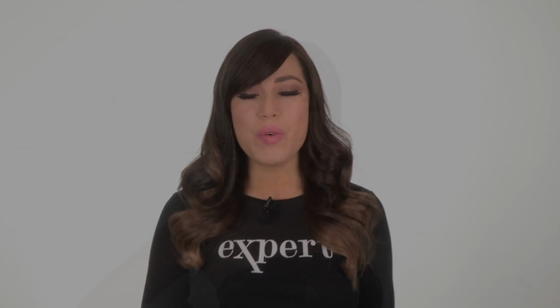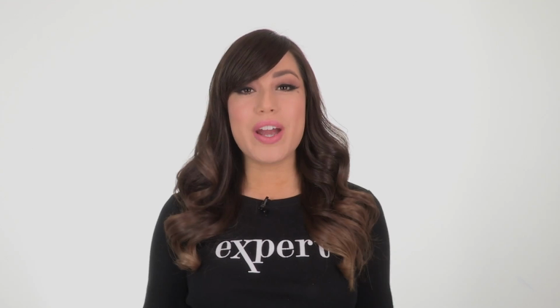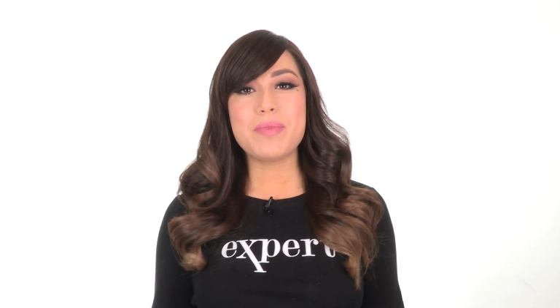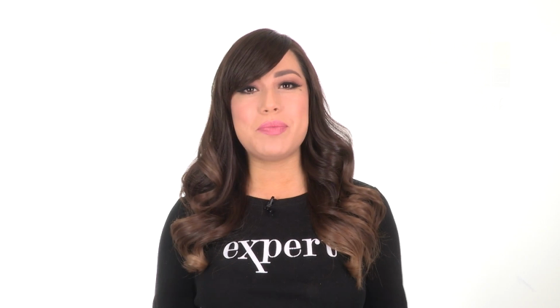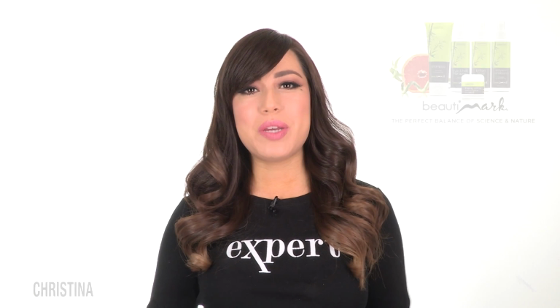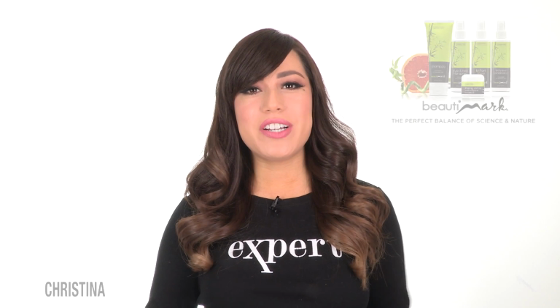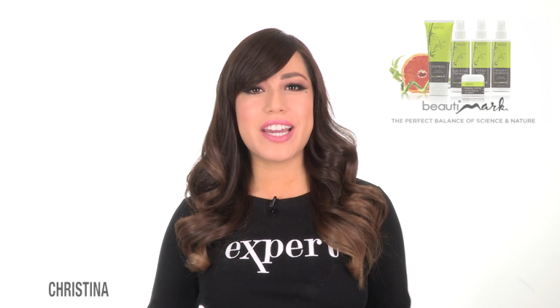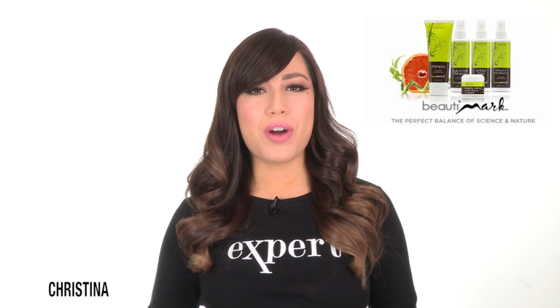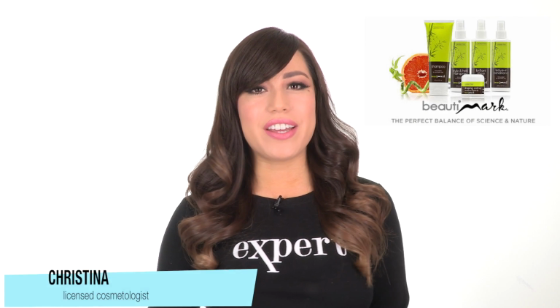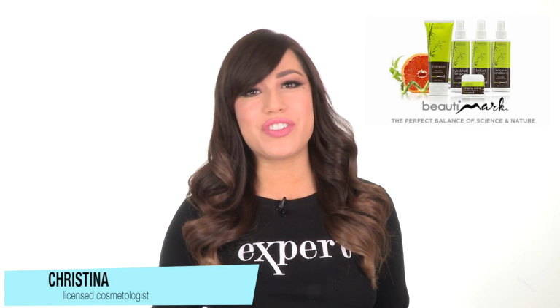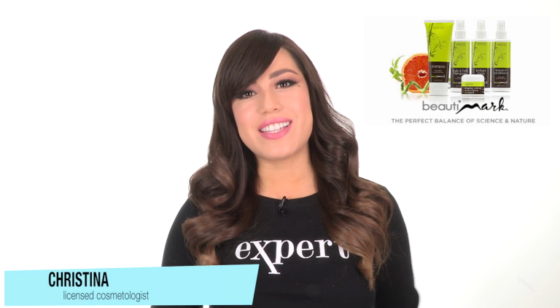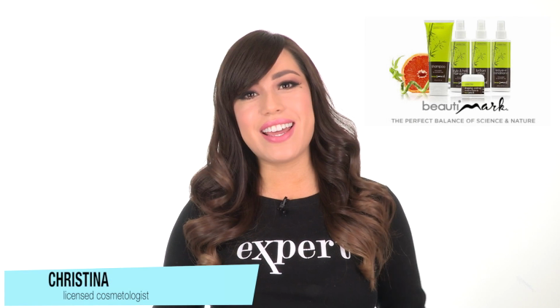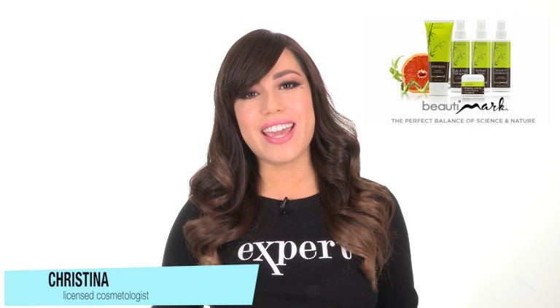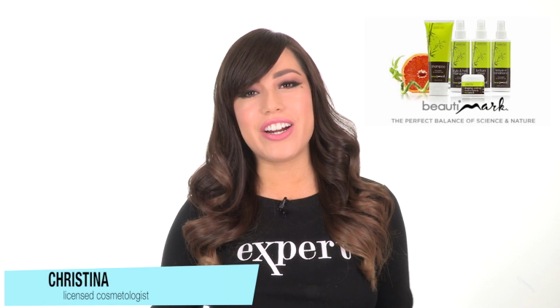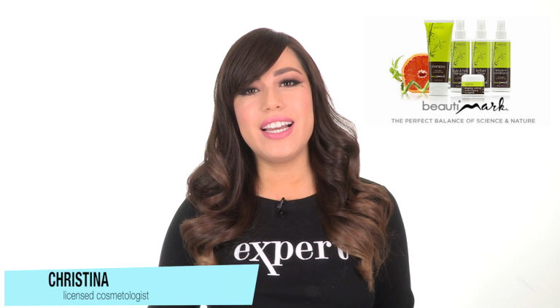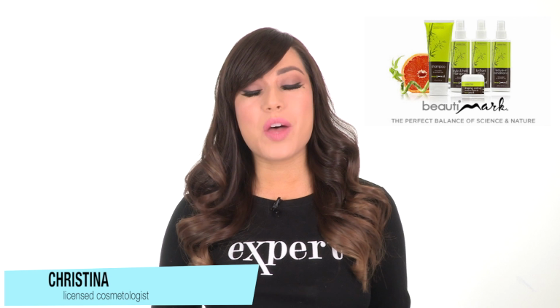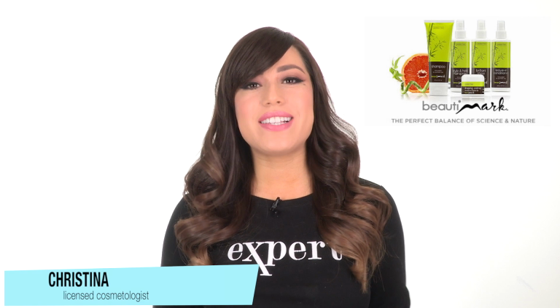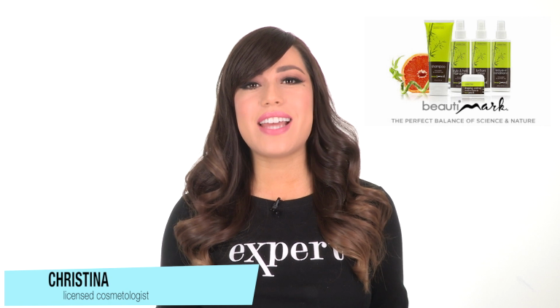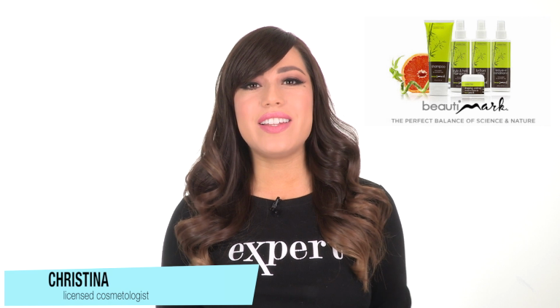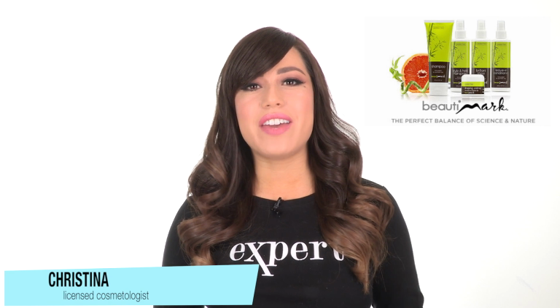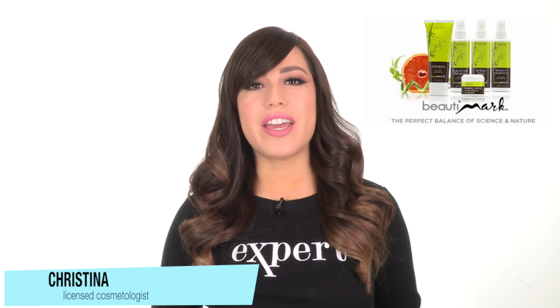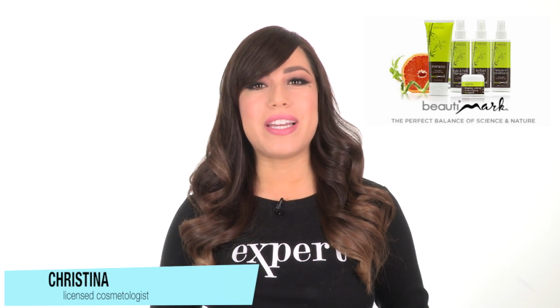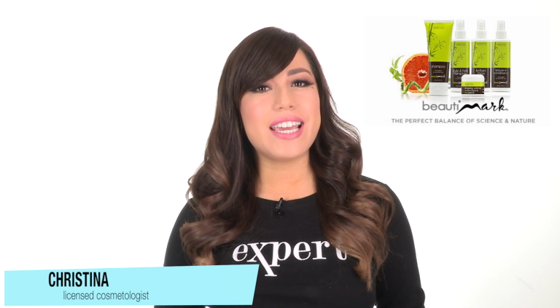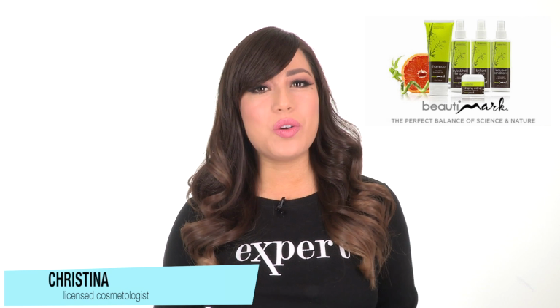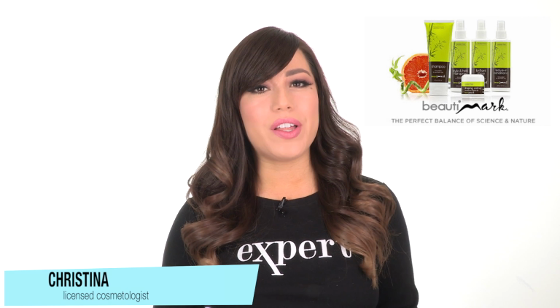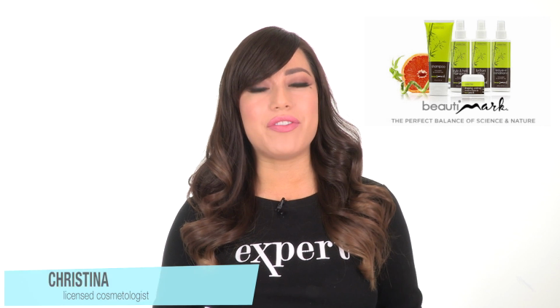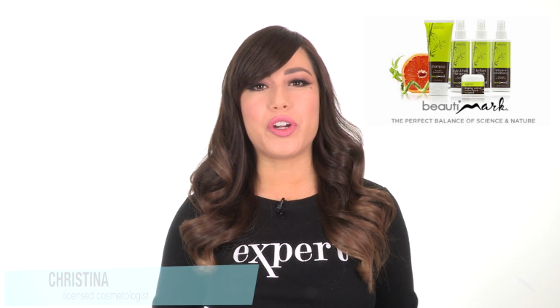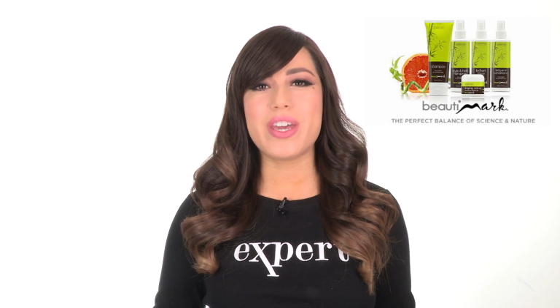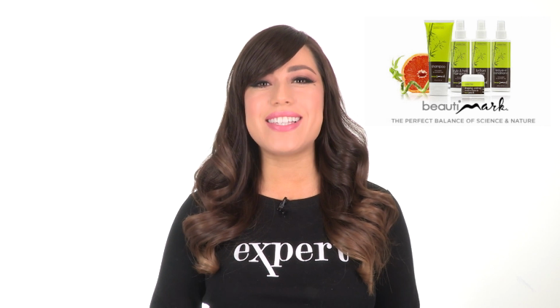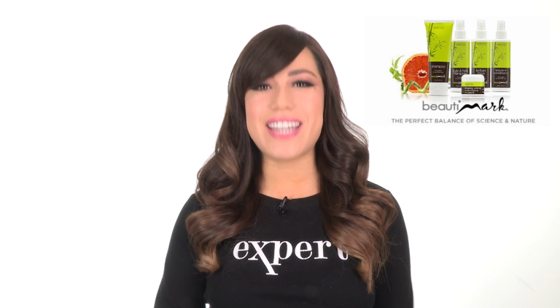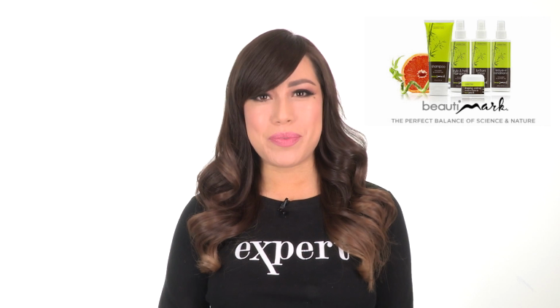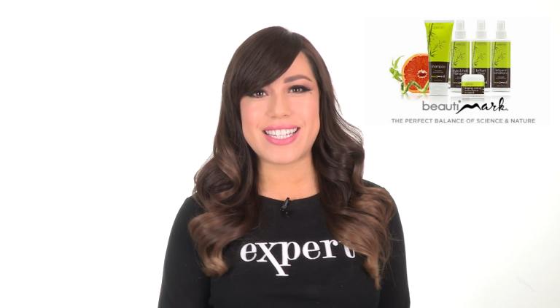We recommend Beauty Marks Care Products for synthetic hair to help extend the life and maintain the quality of all your wigs and hair pieces.